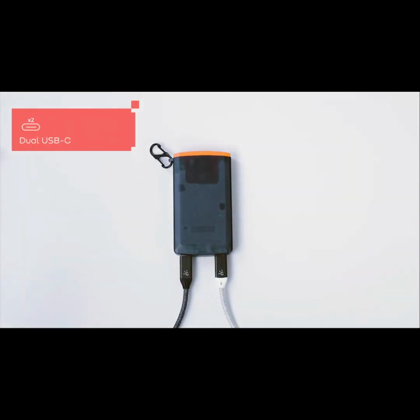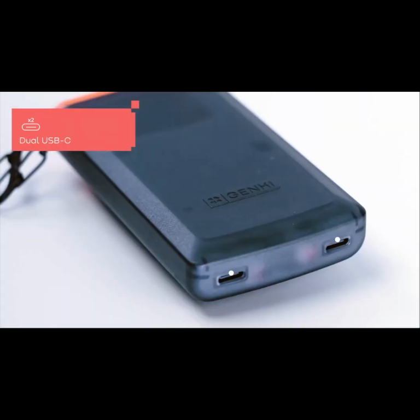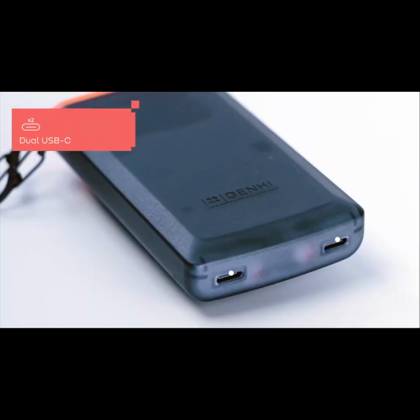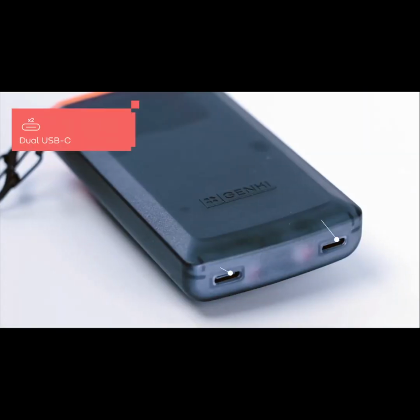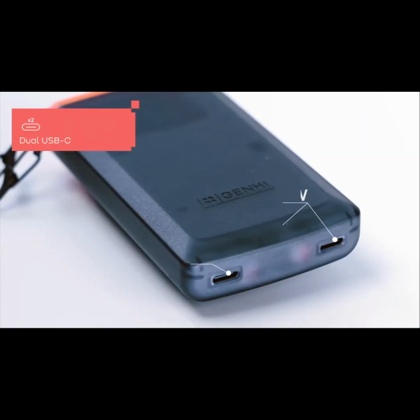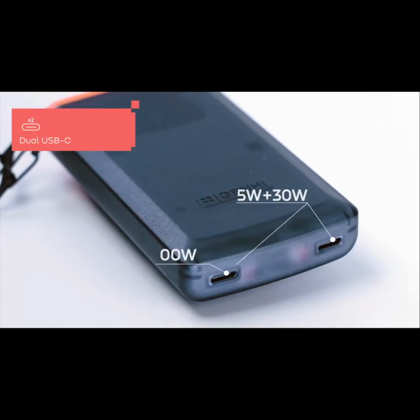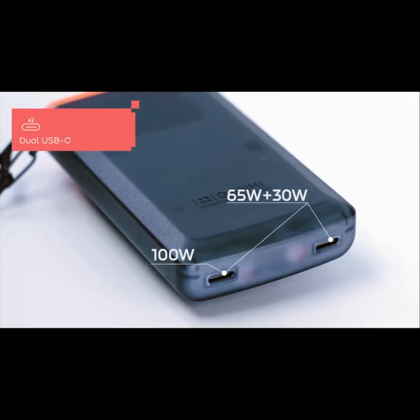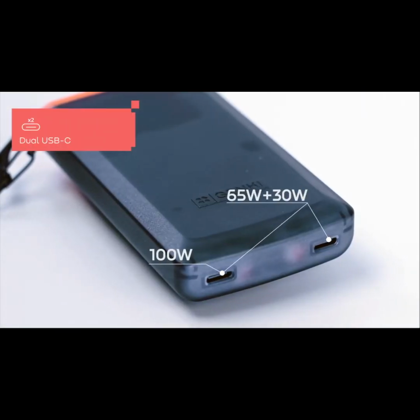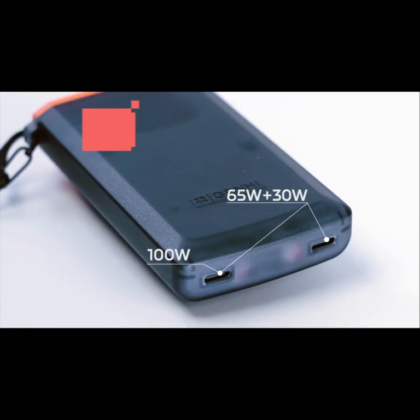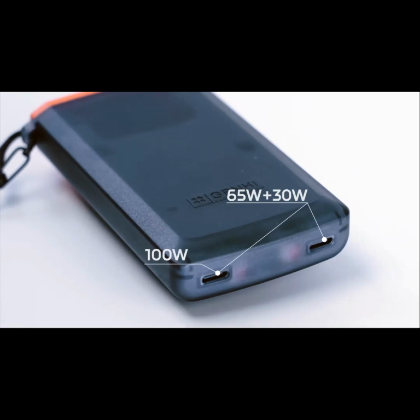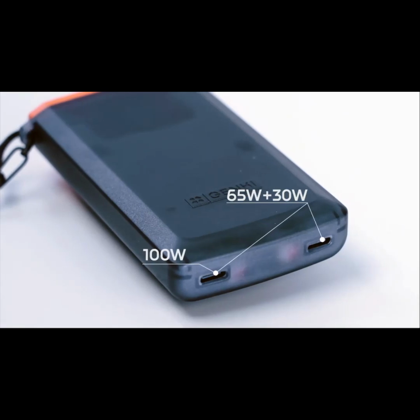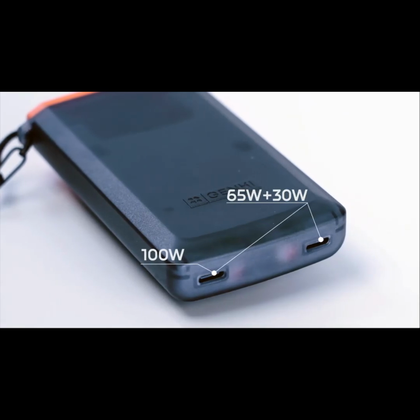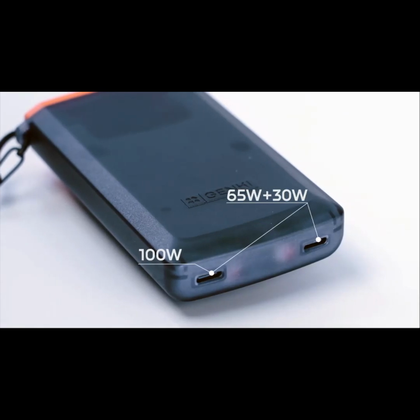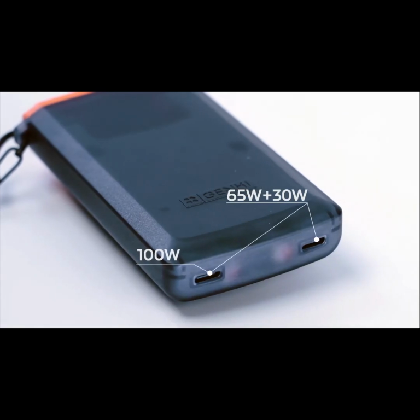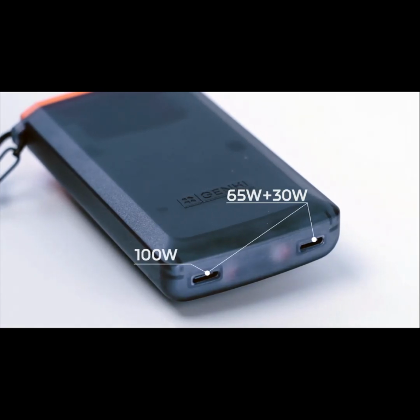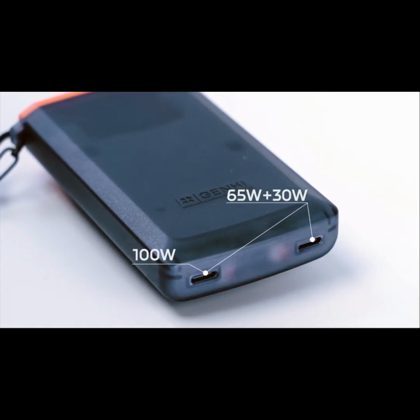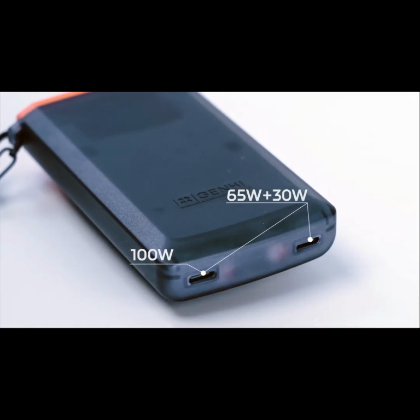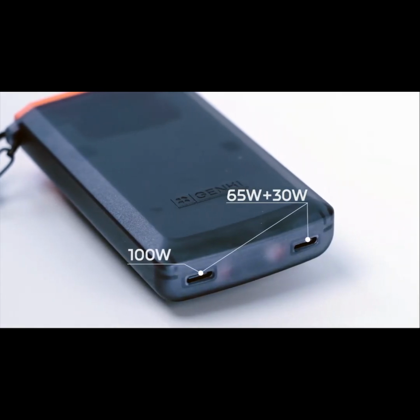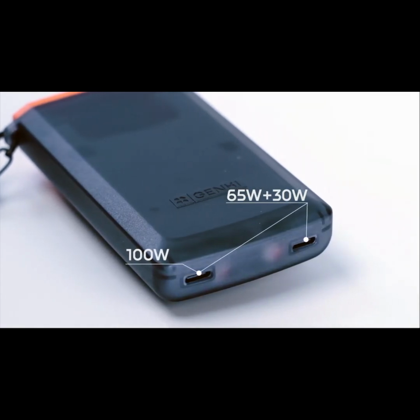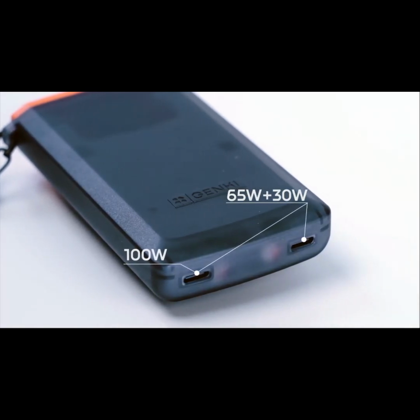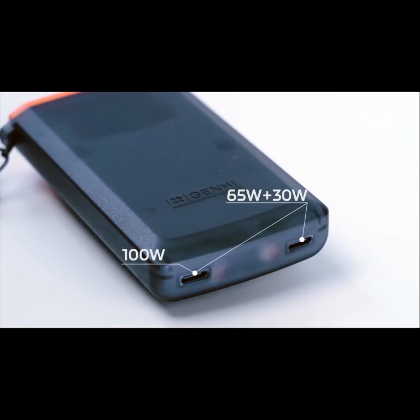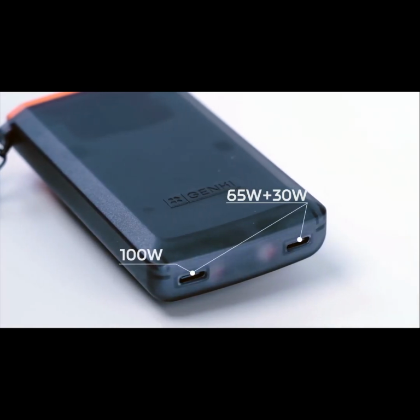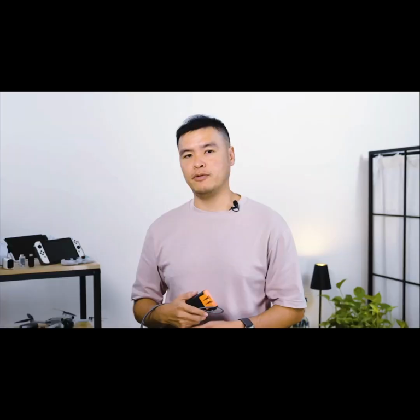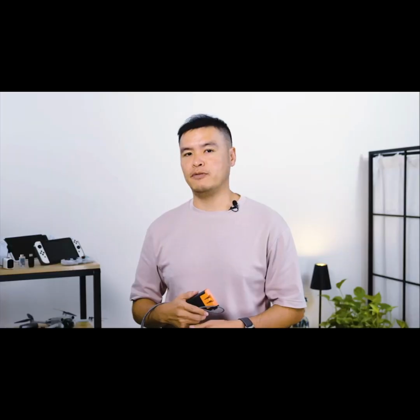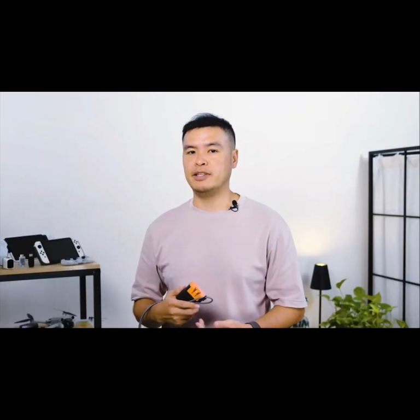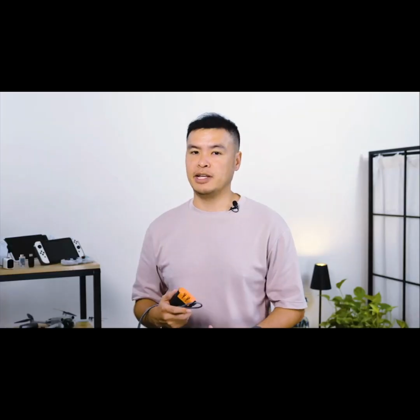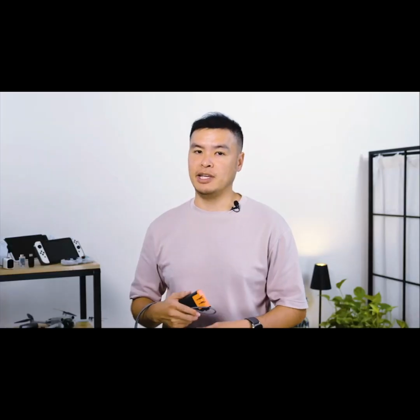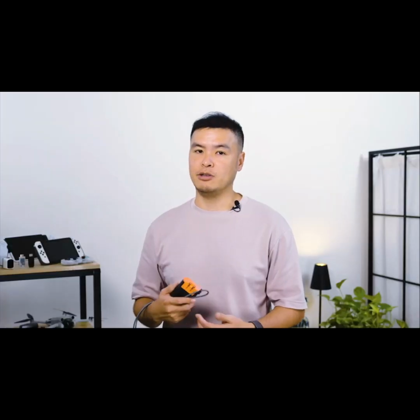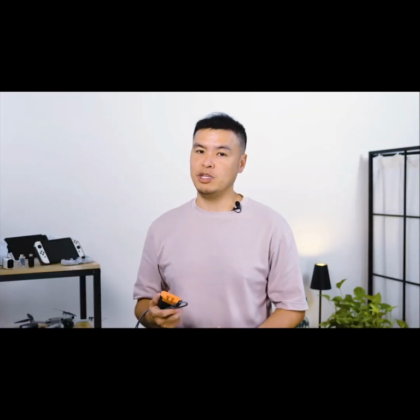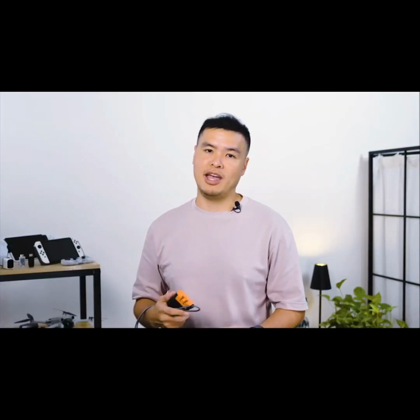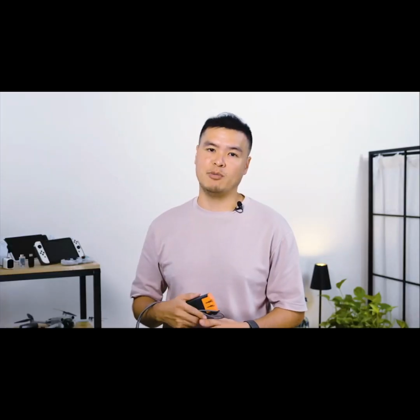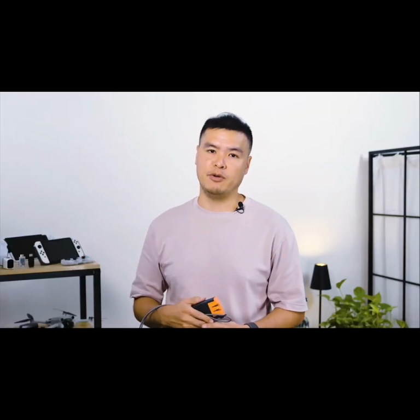One port provides 65W, perfect for handheld computers and laptops, while the other port offers 30W for devices like the Nintendo Switch and smartphones.